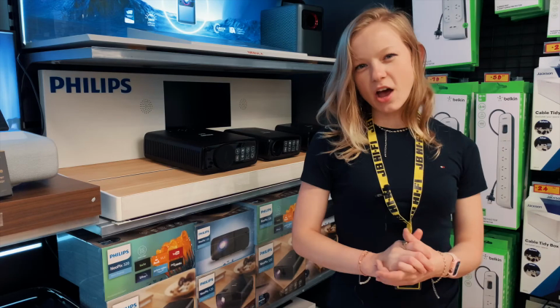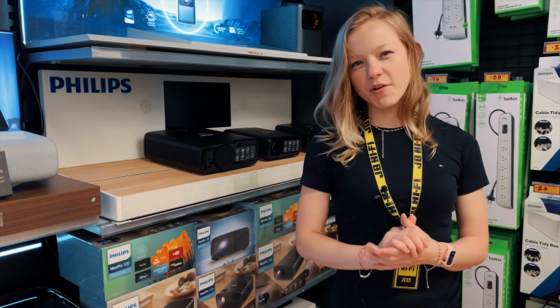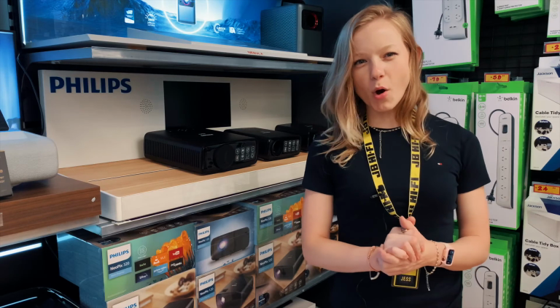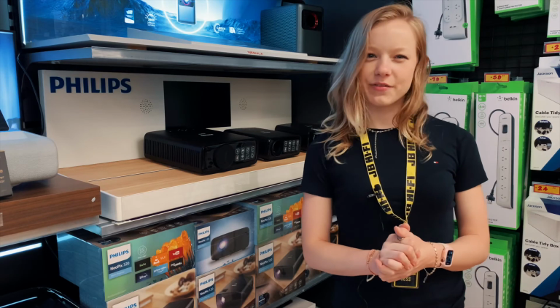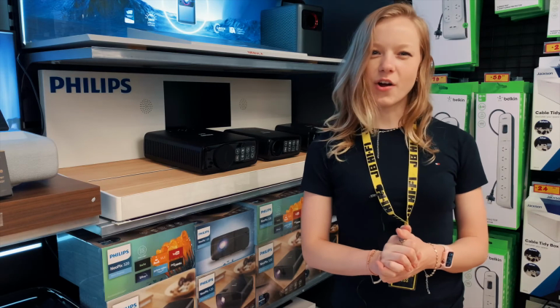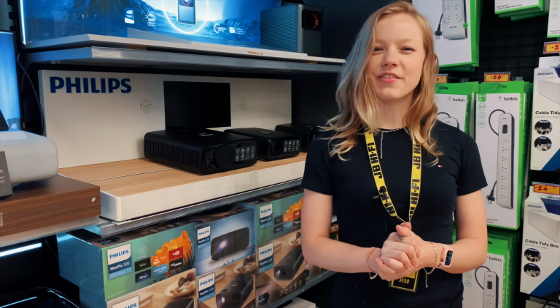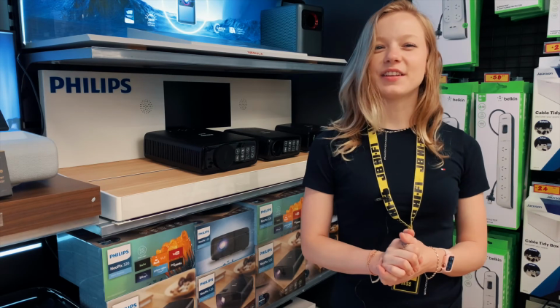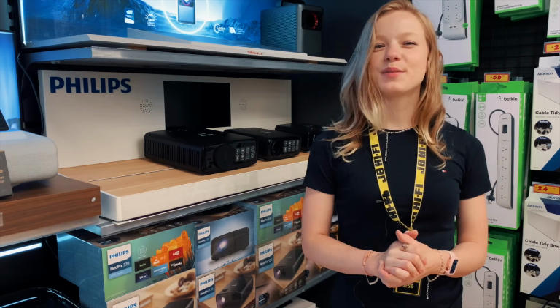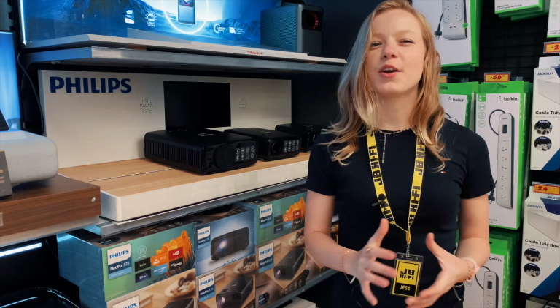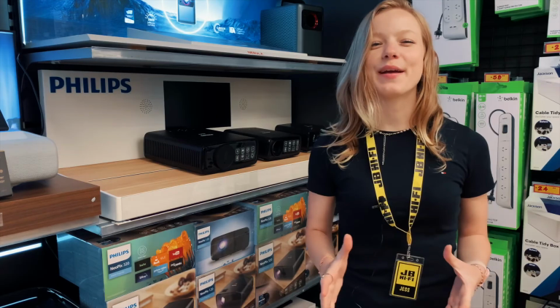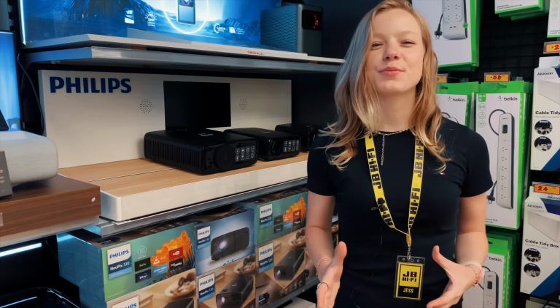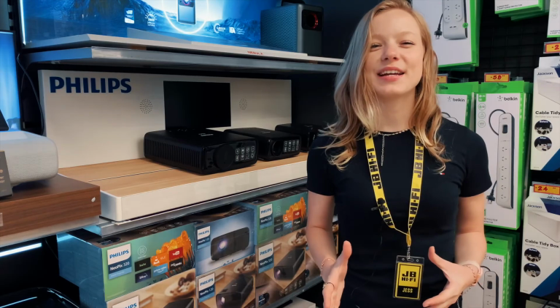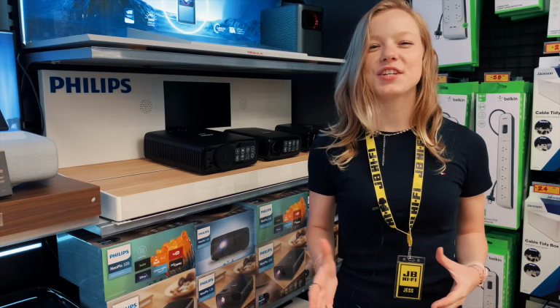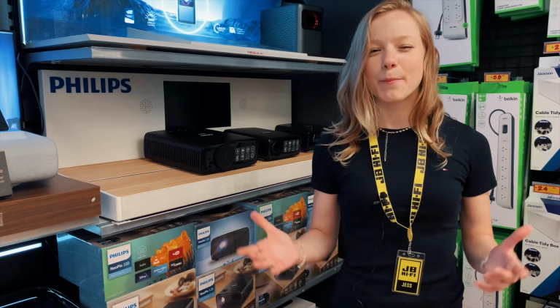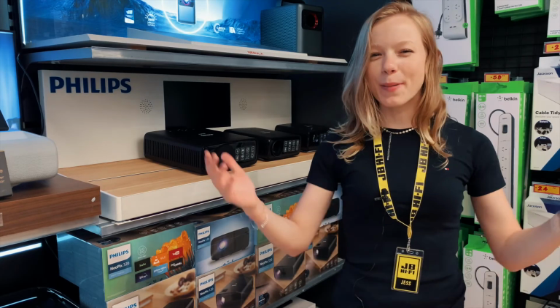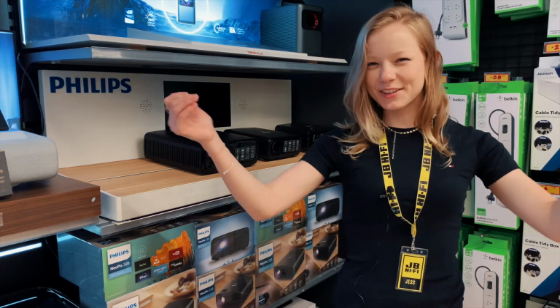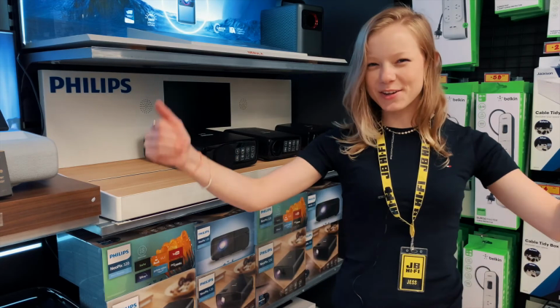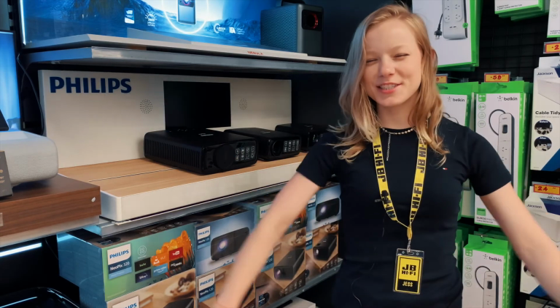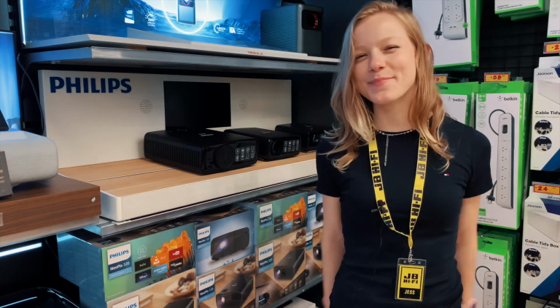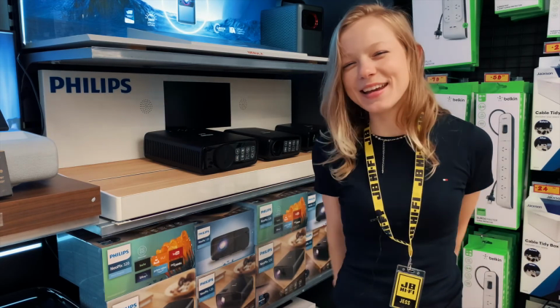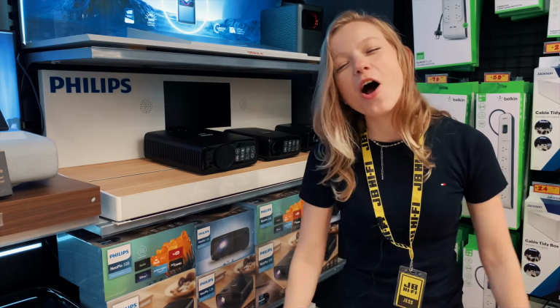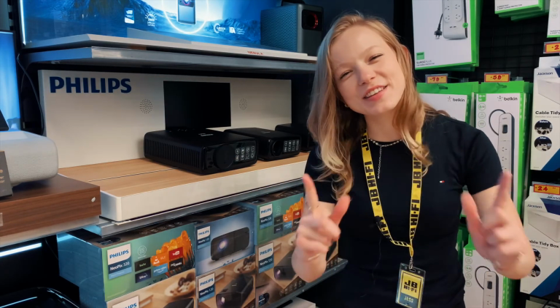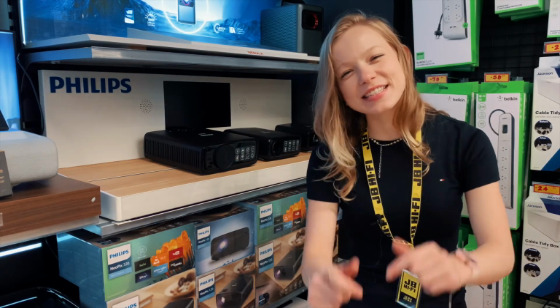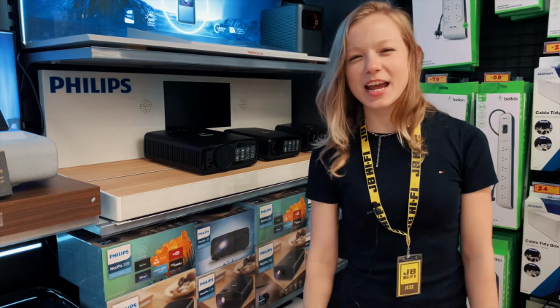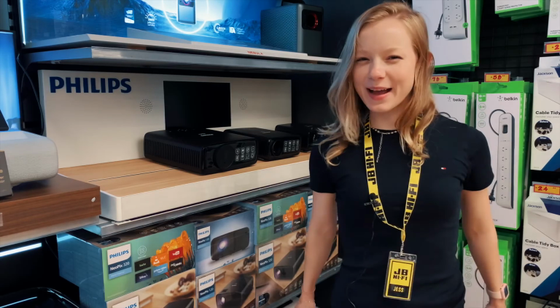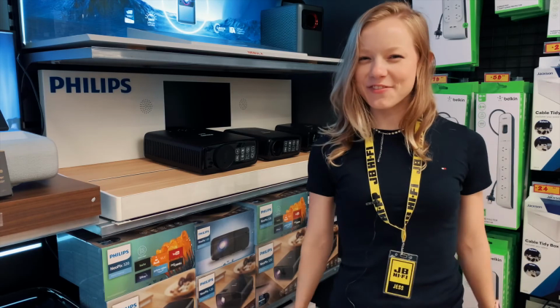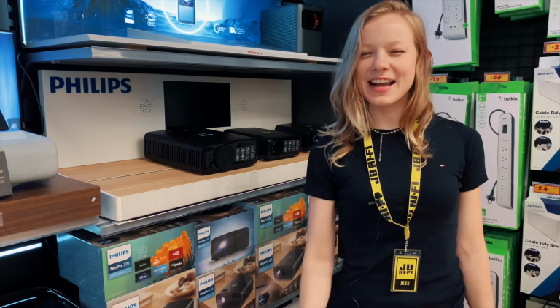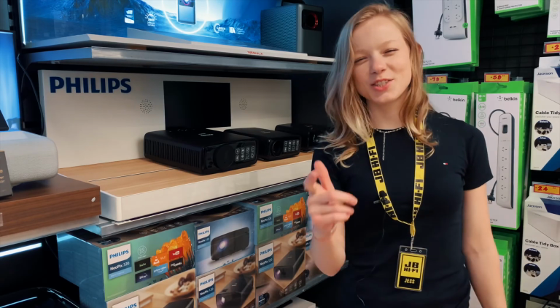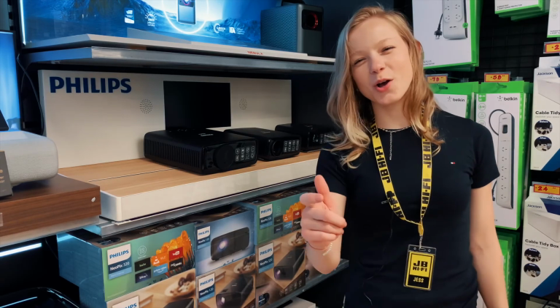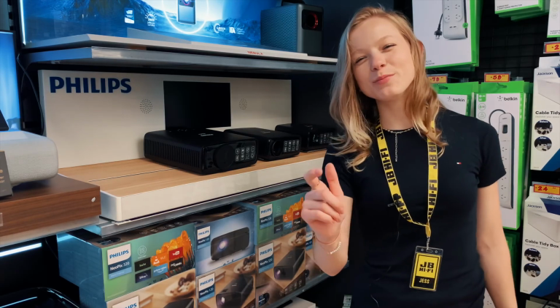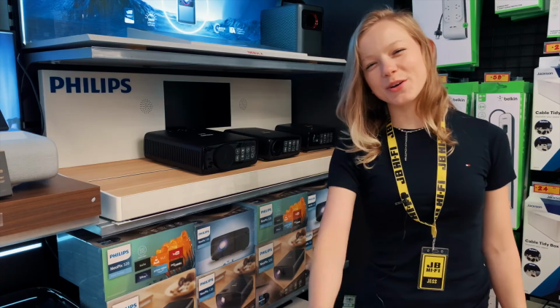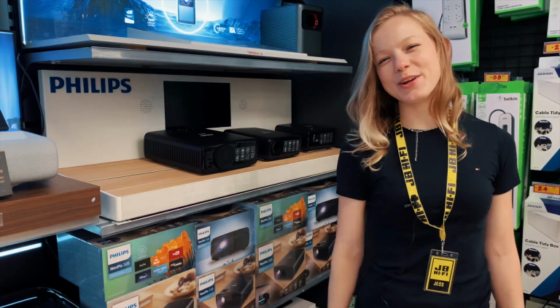For more info on the Philips Neopix range, pop by your local JB or visit jbhifi.com.au.